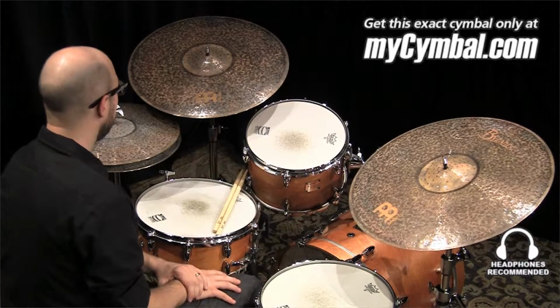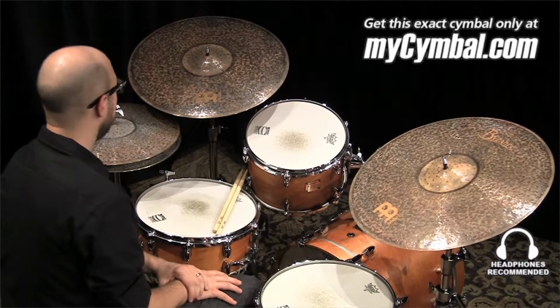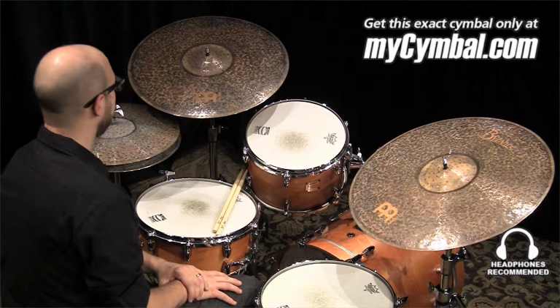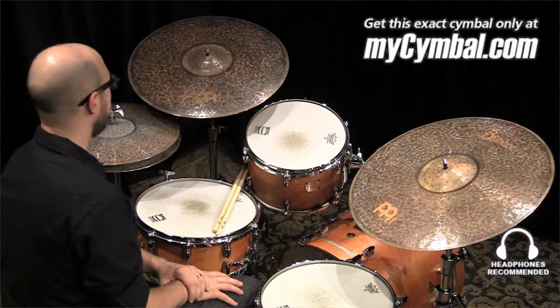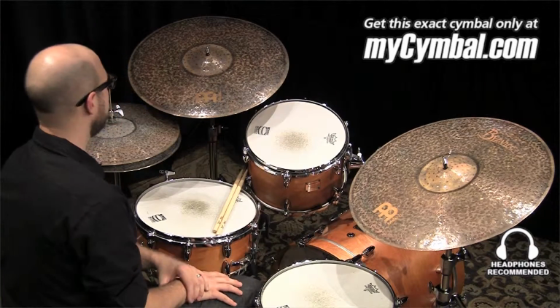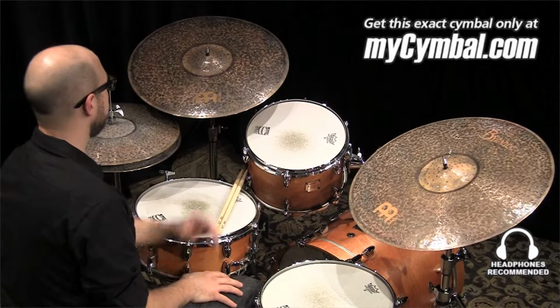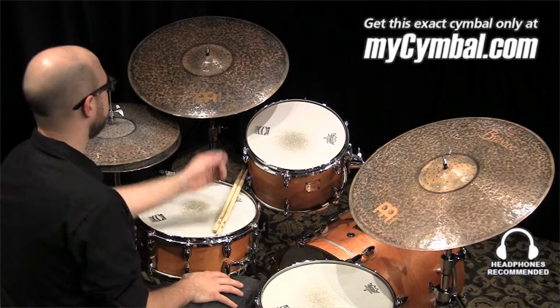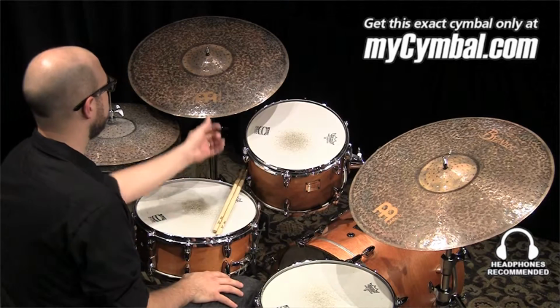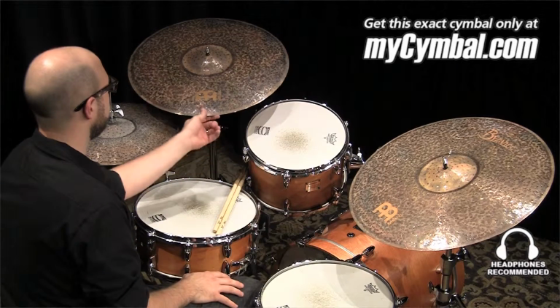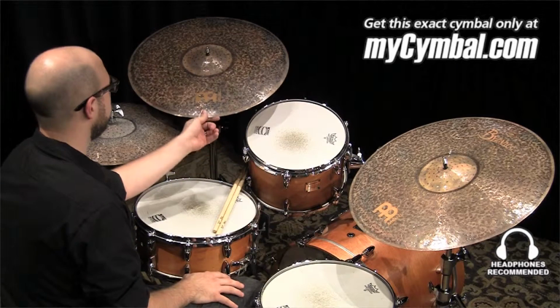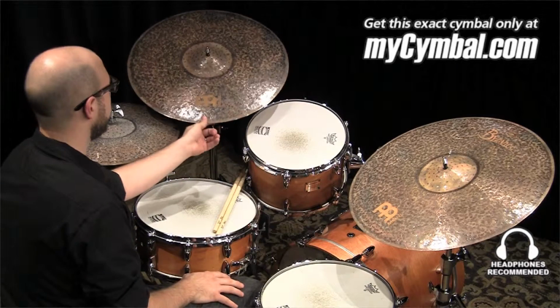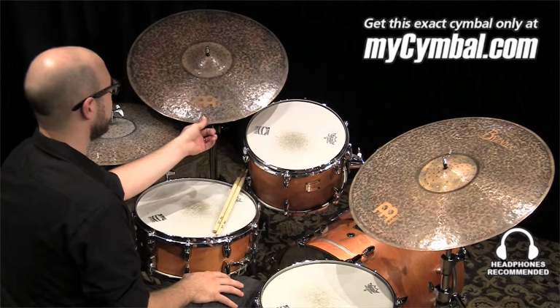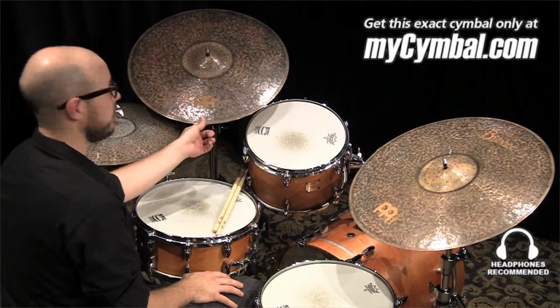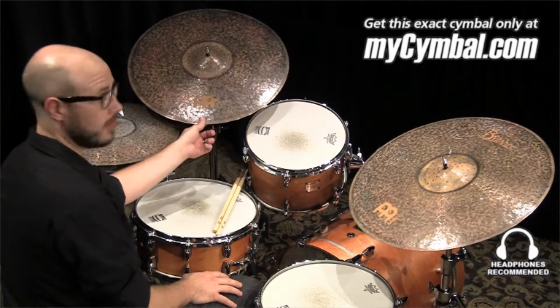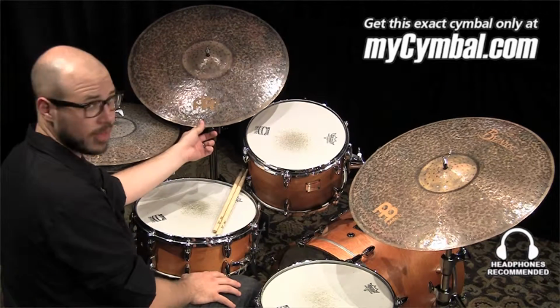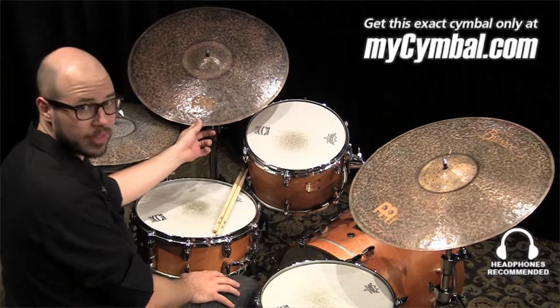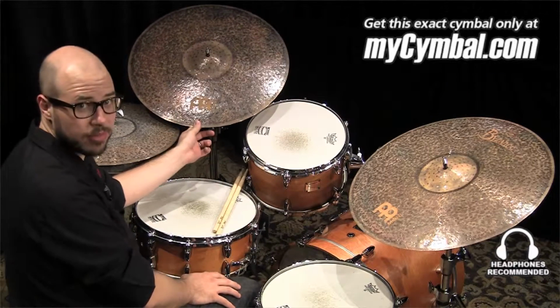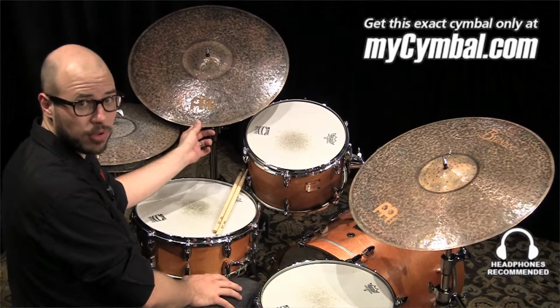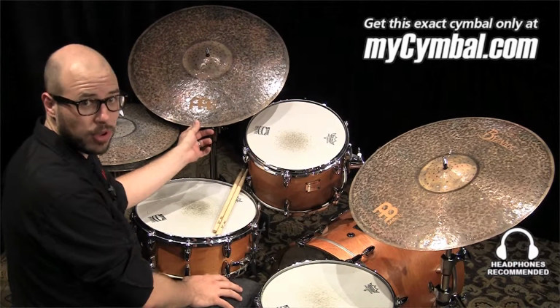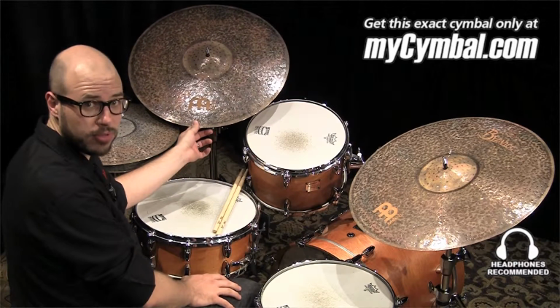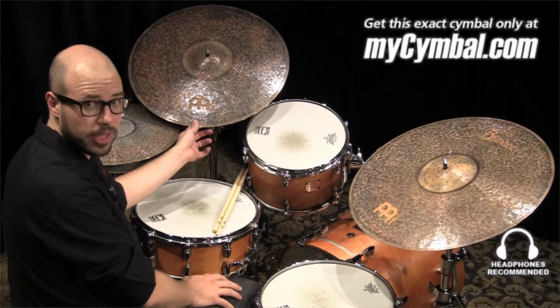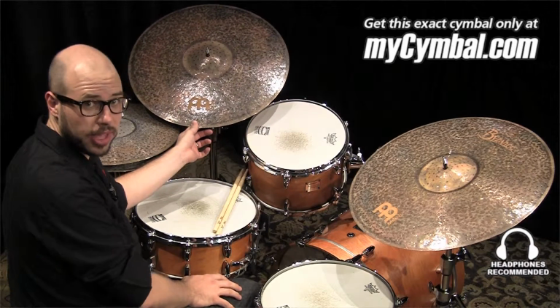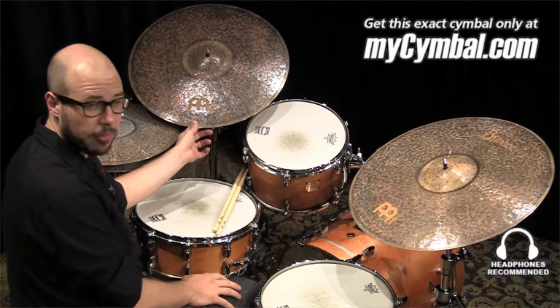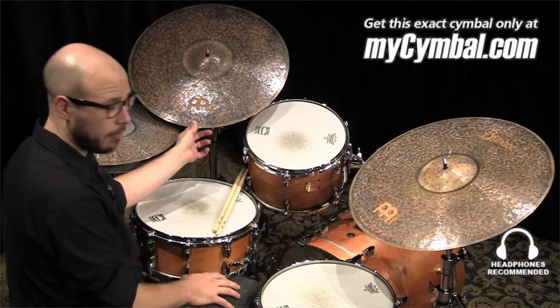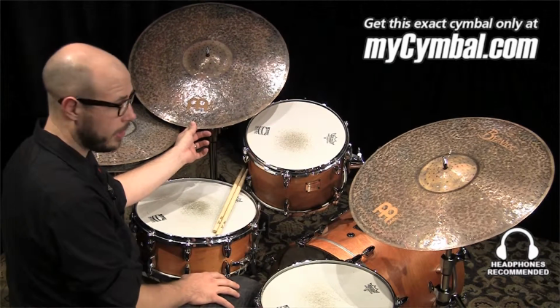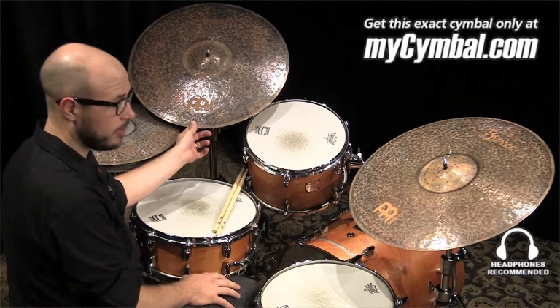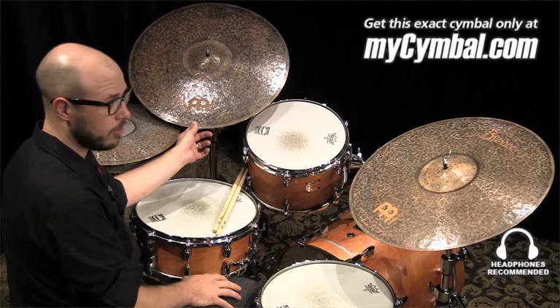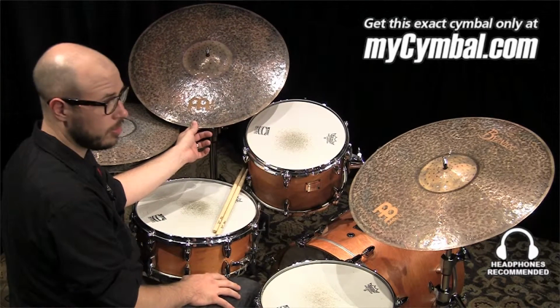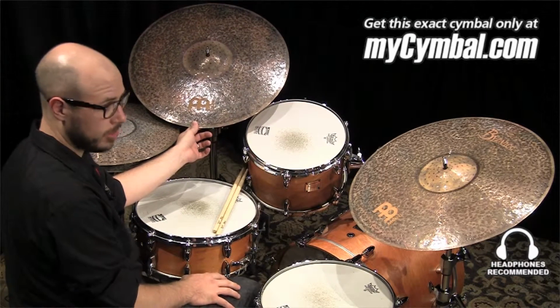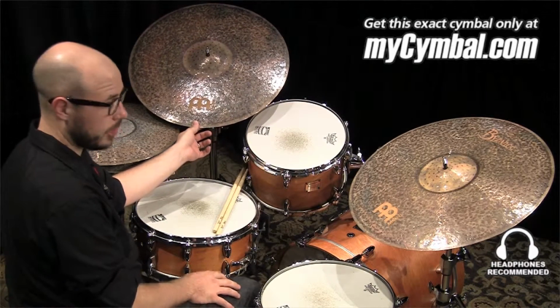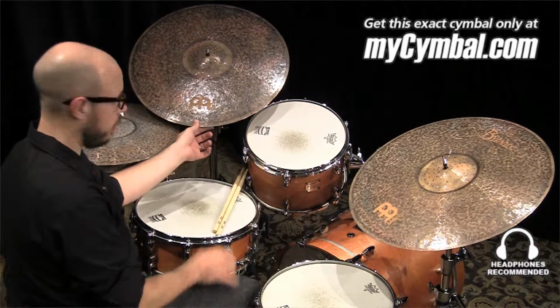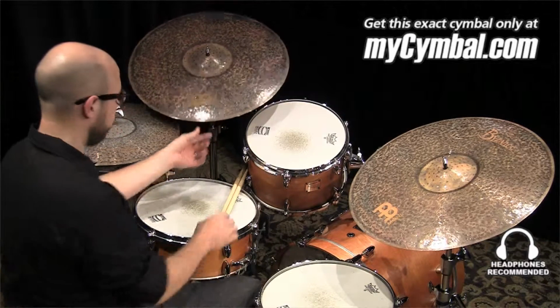If you like this cymbal, you can get this exact cymbal only at mycymbal.com.